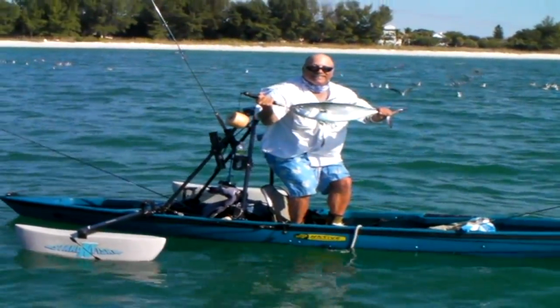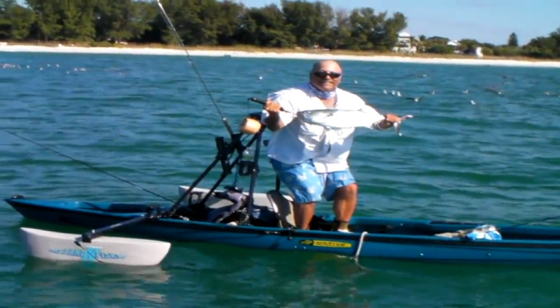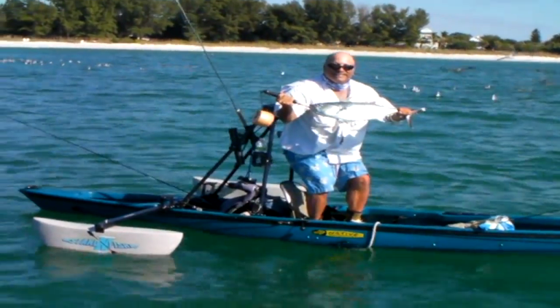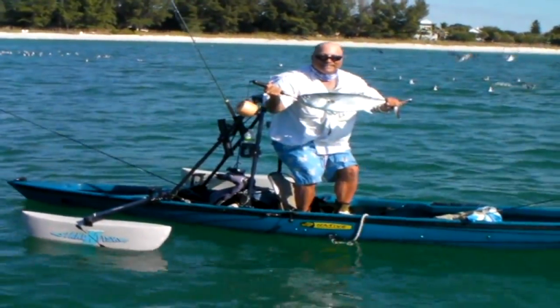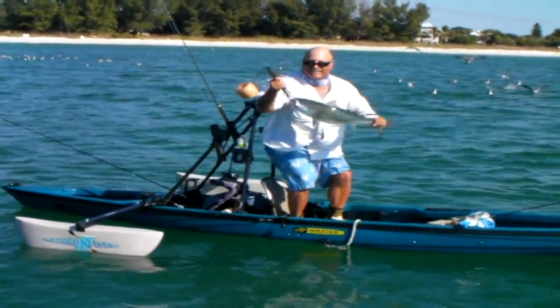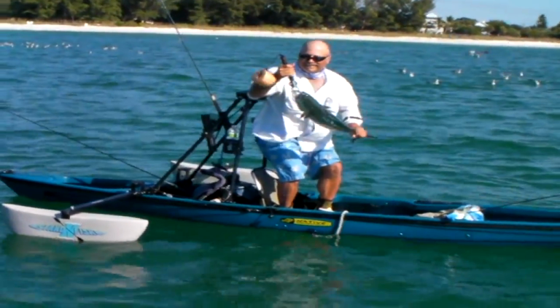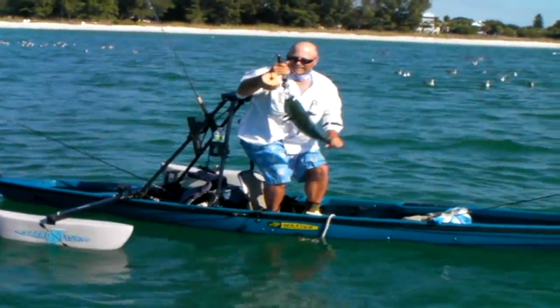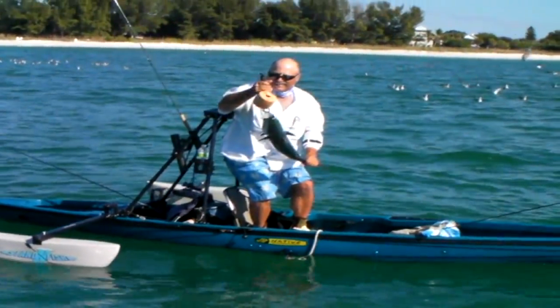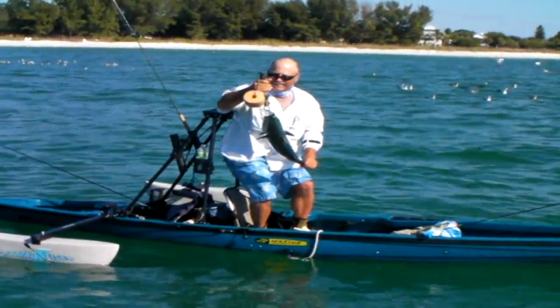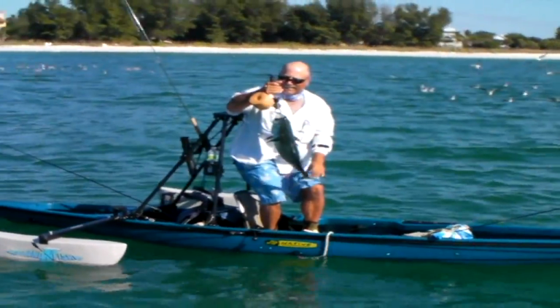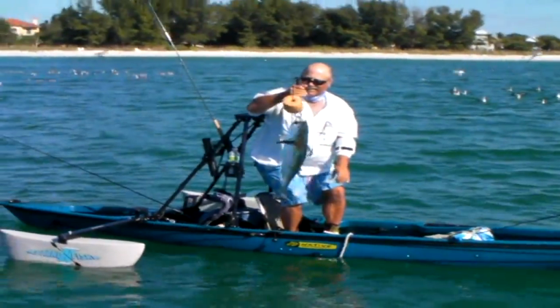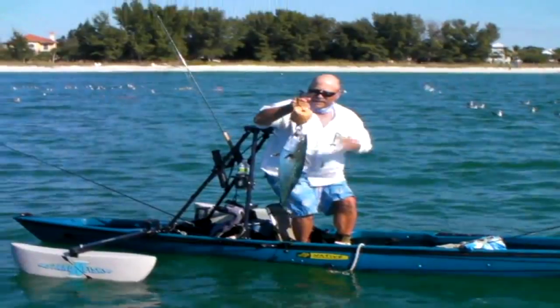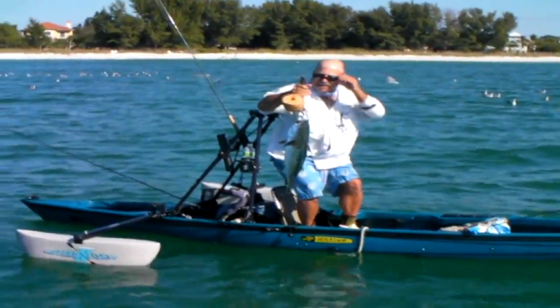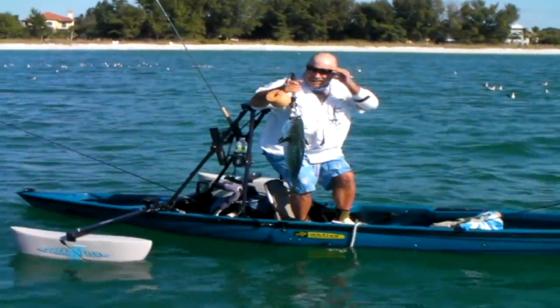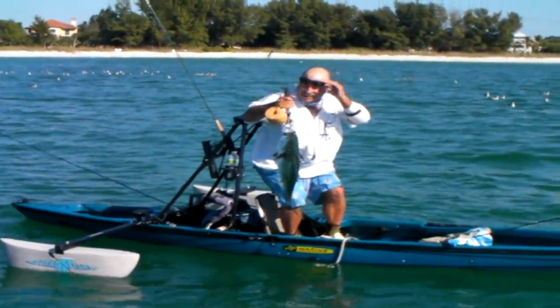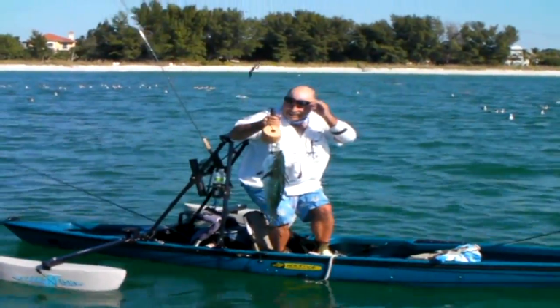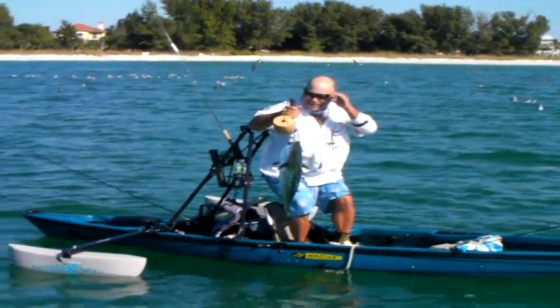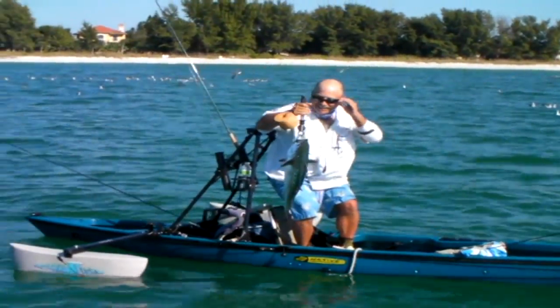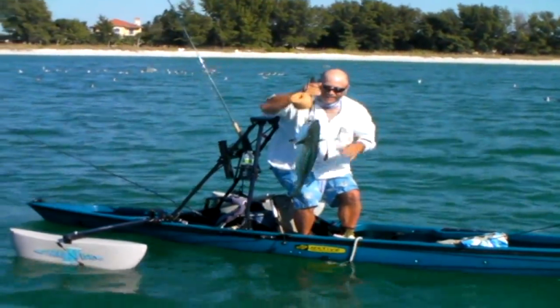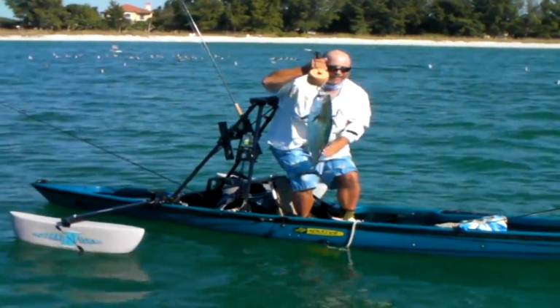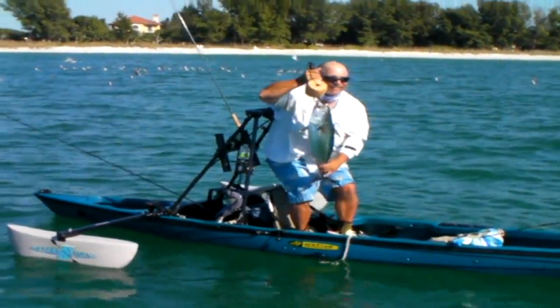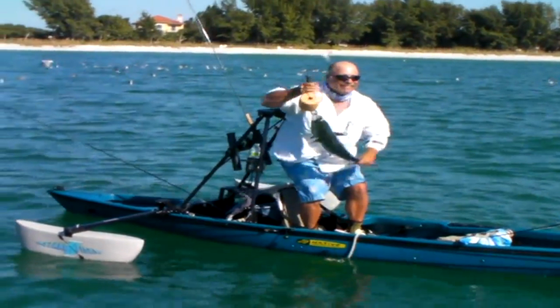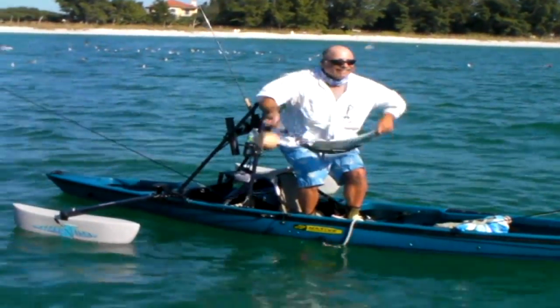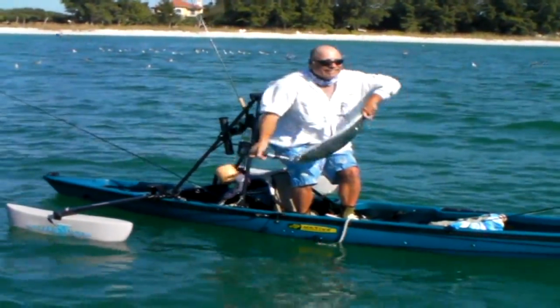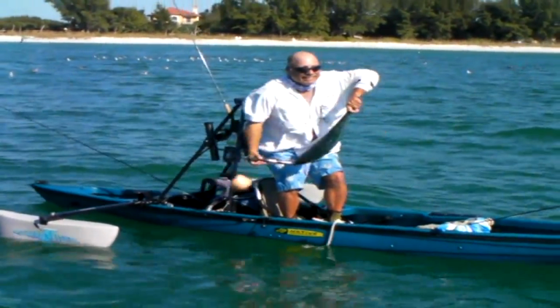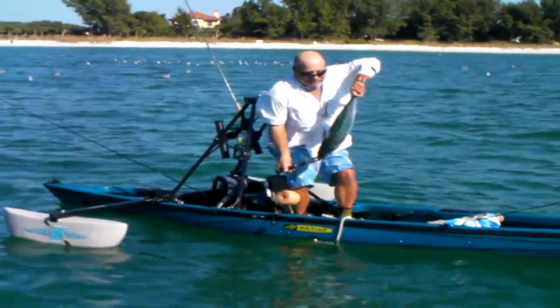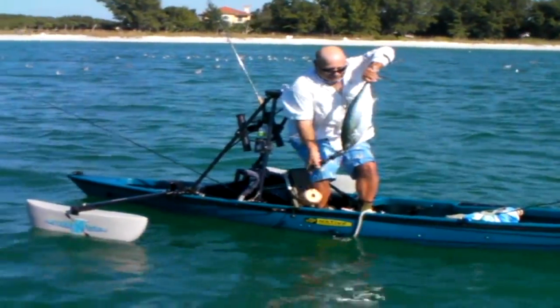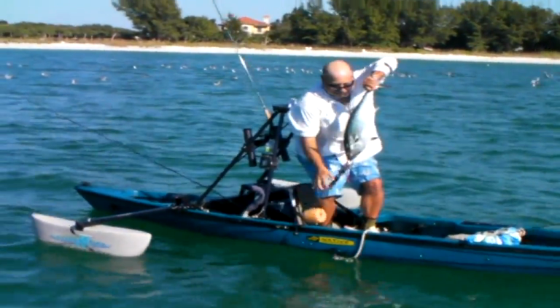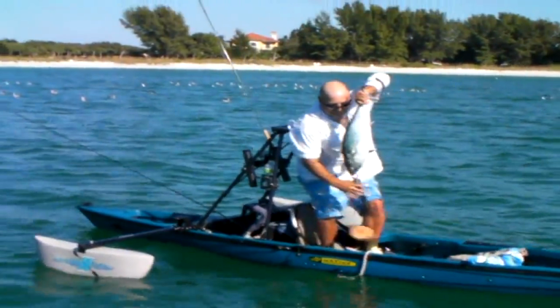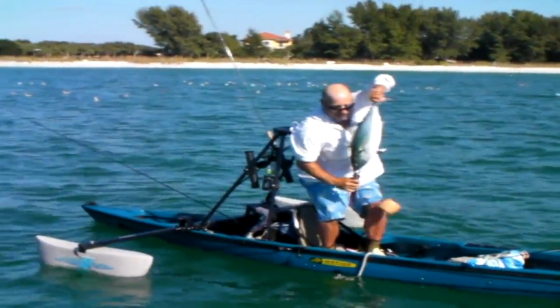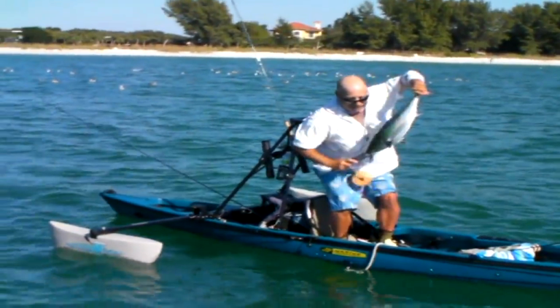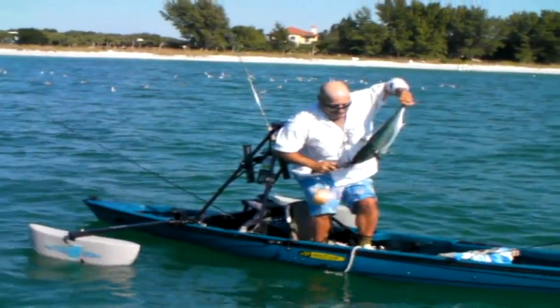Nice fish. Did you weigh him yet? A 9 or 10 pounder. Nice.